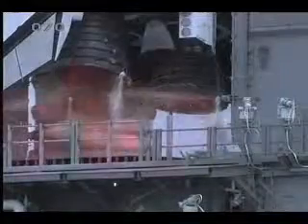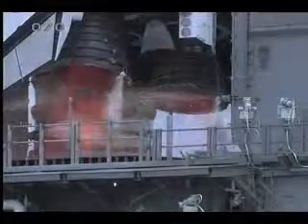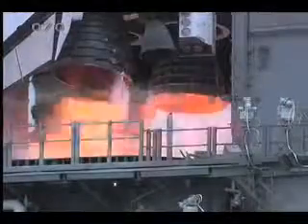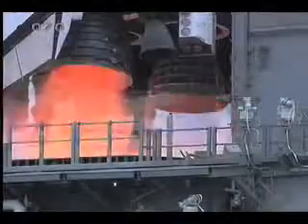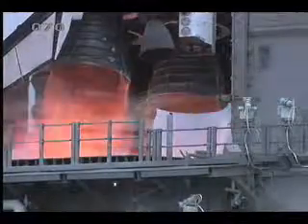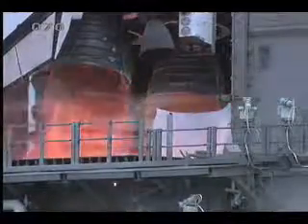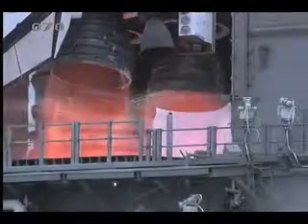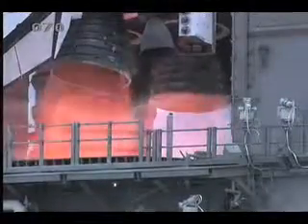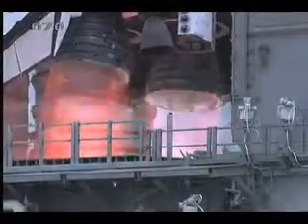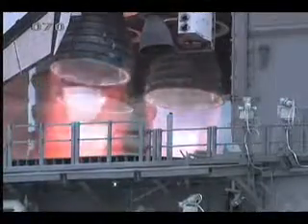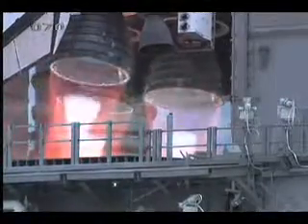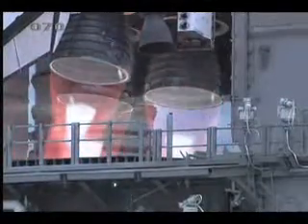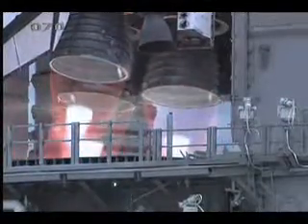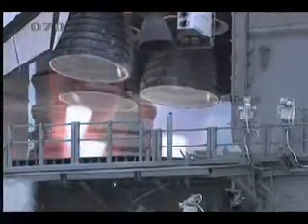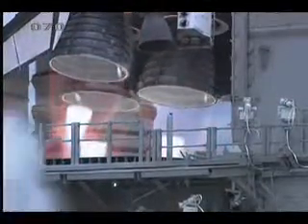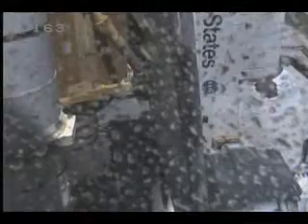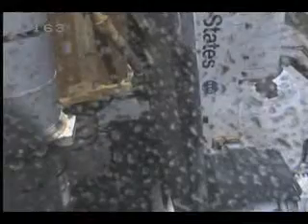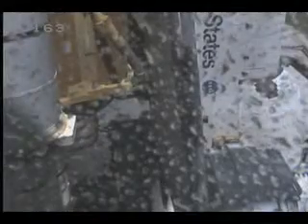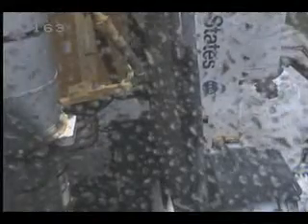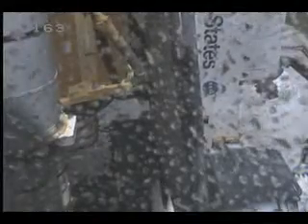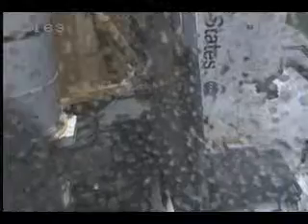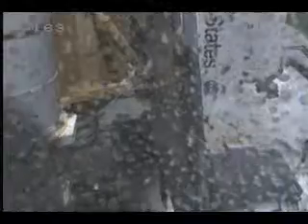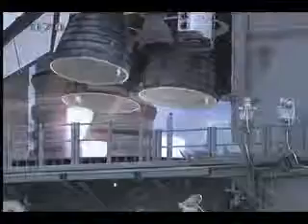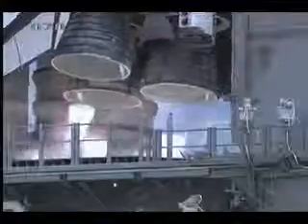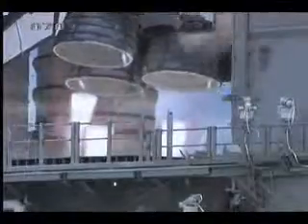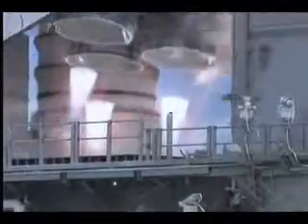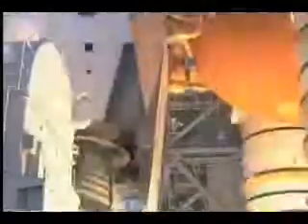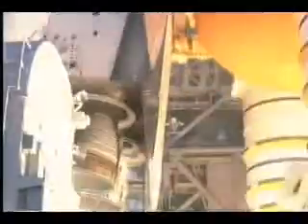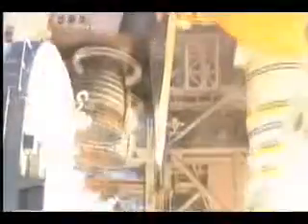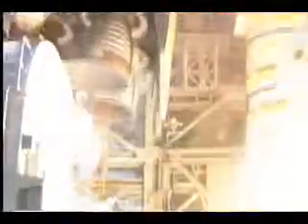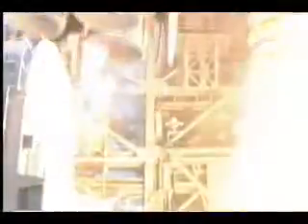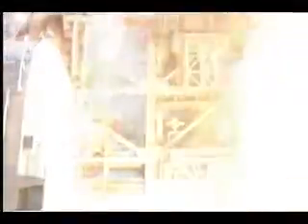4, 3, 2, 1 — booster ignition and liftoff of Discovery.